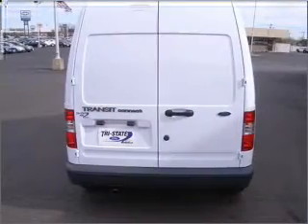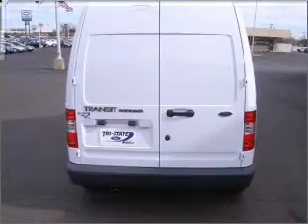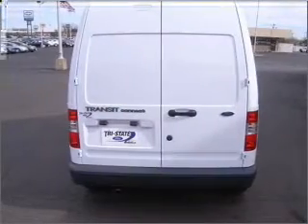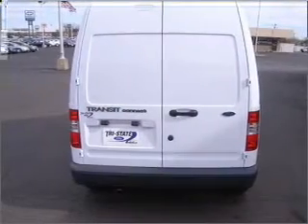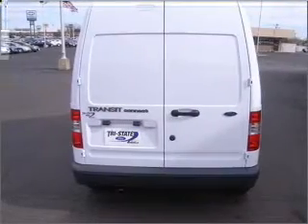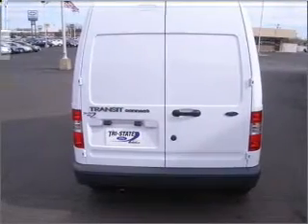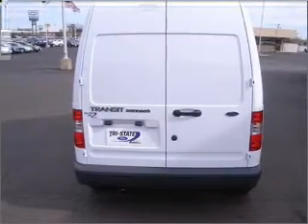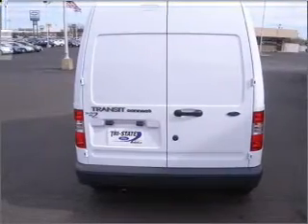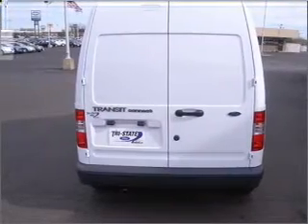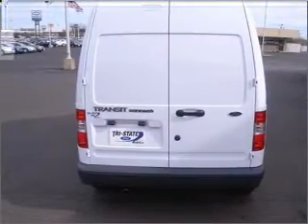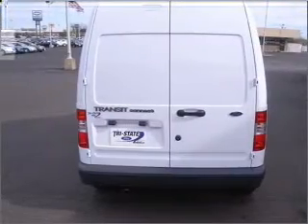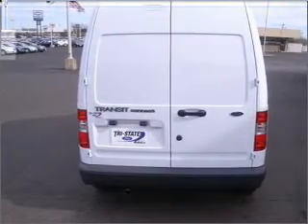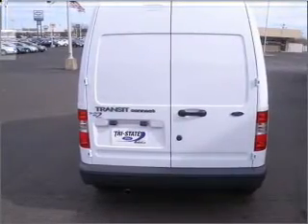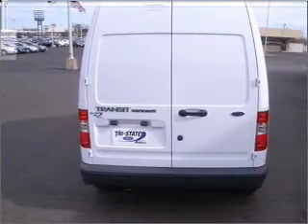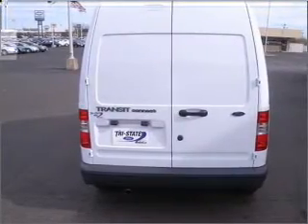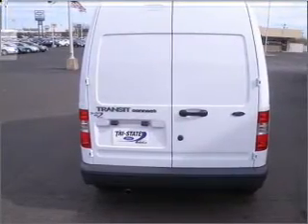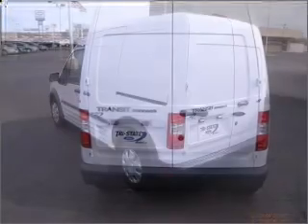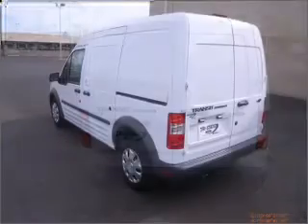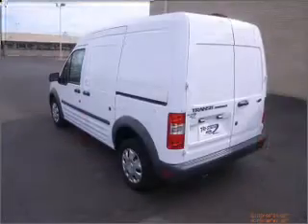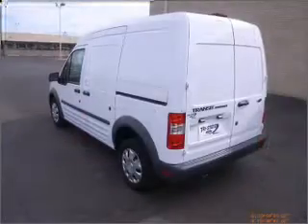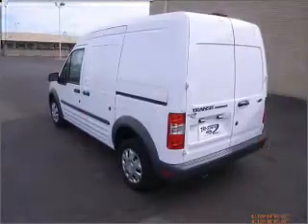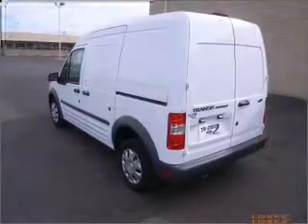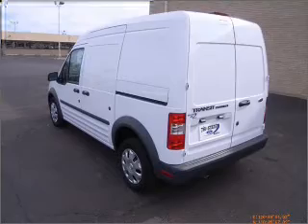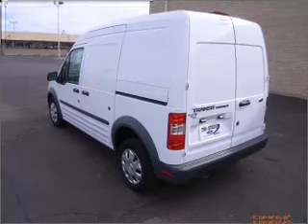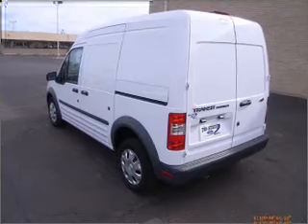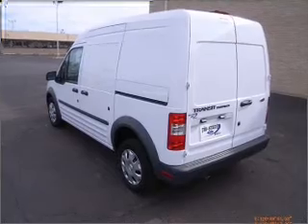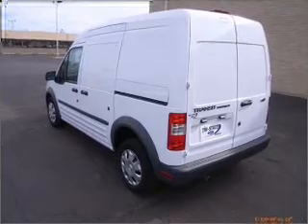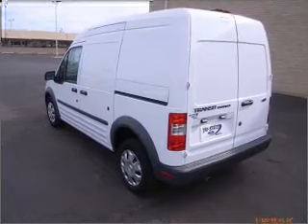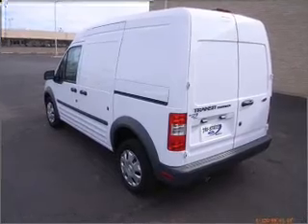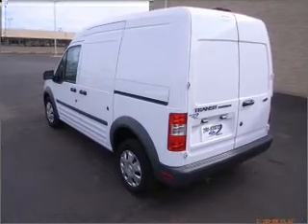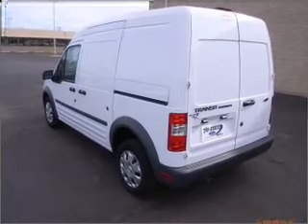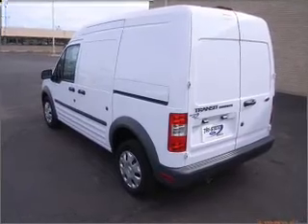Air conditioning, power steering, and AM-FM stereo. Call today to schedule a test drive.